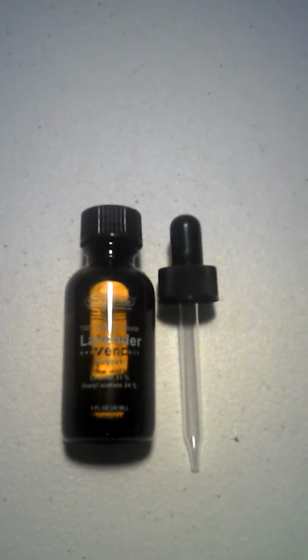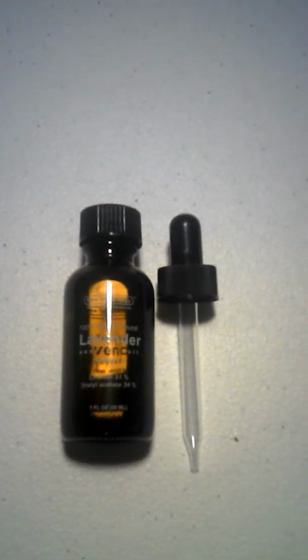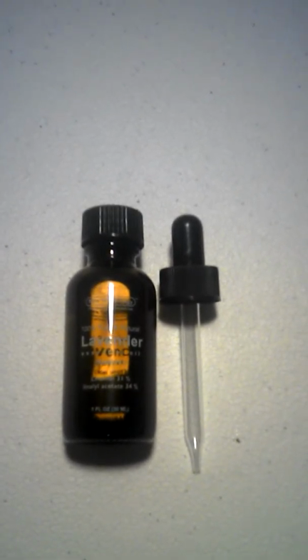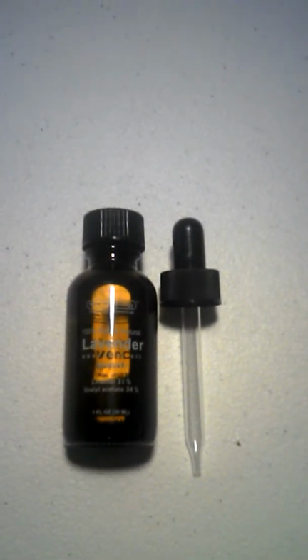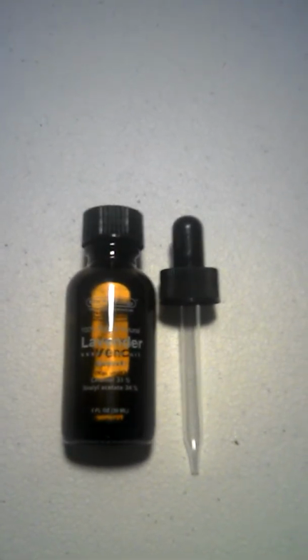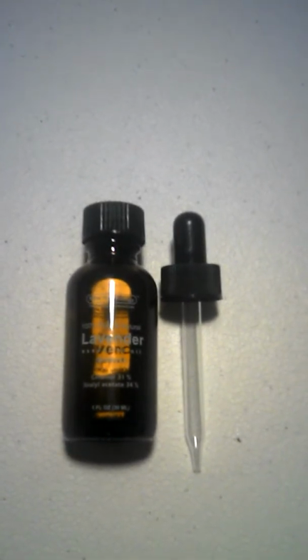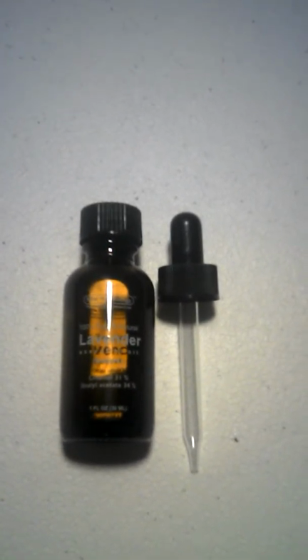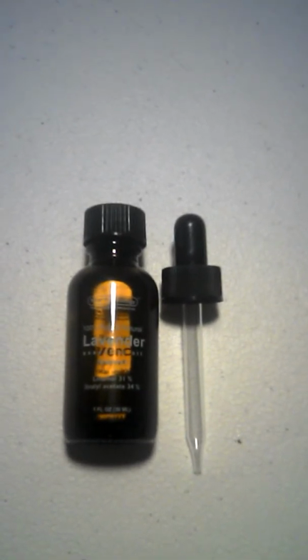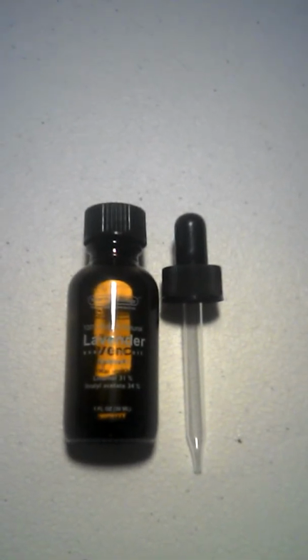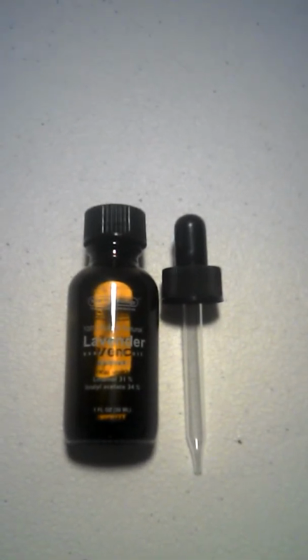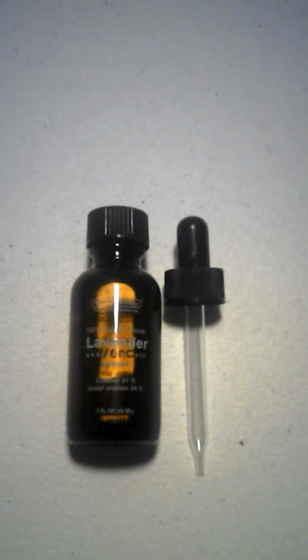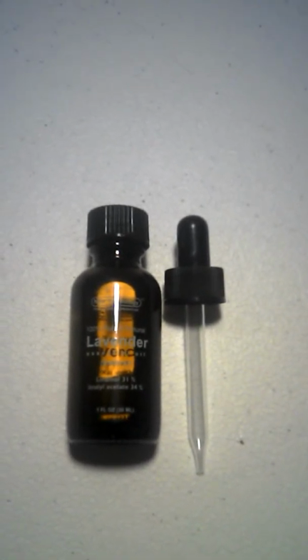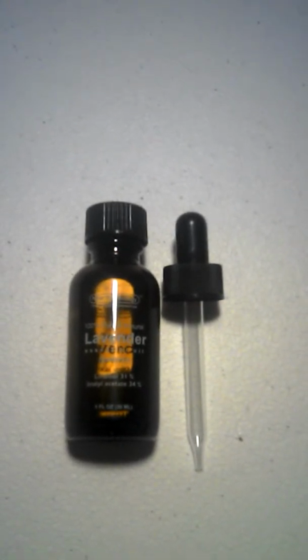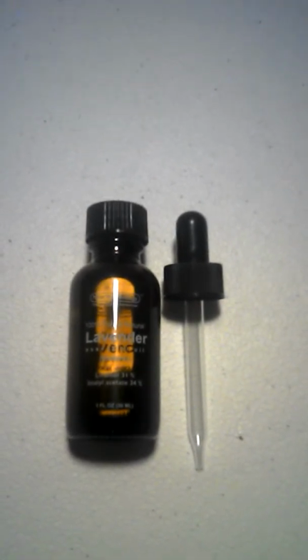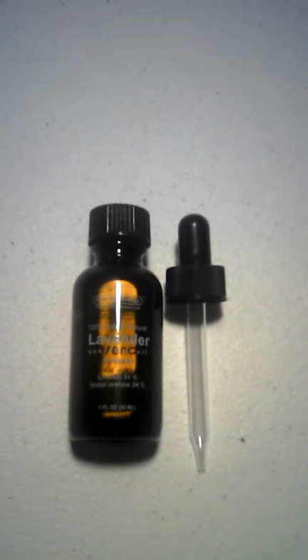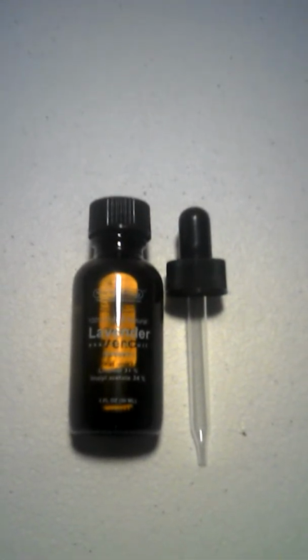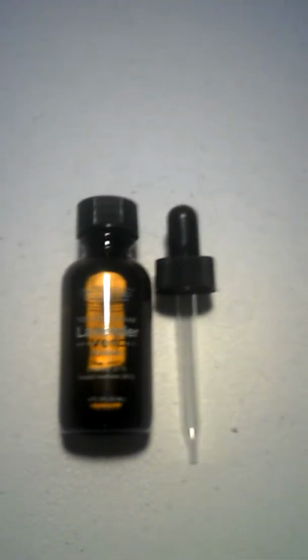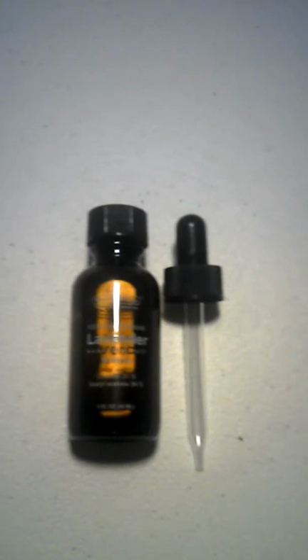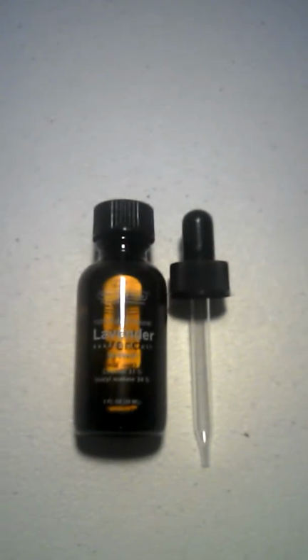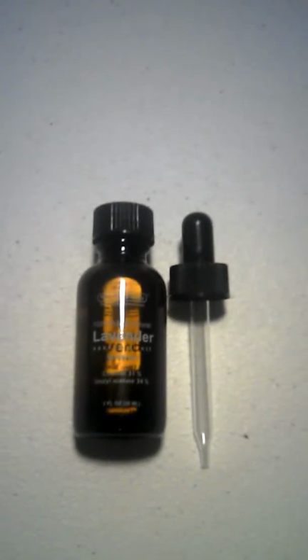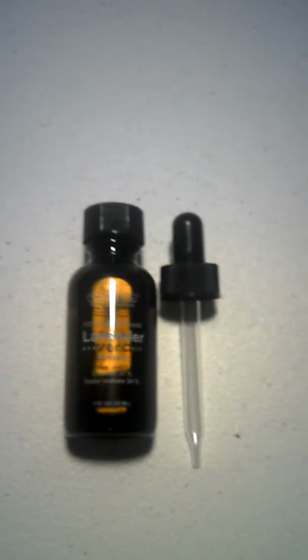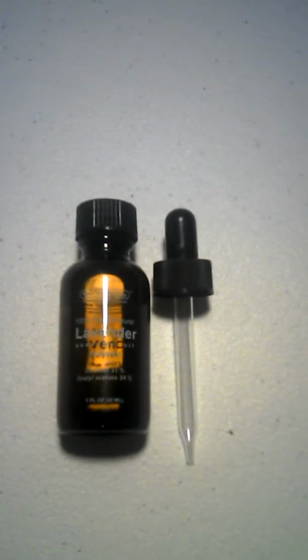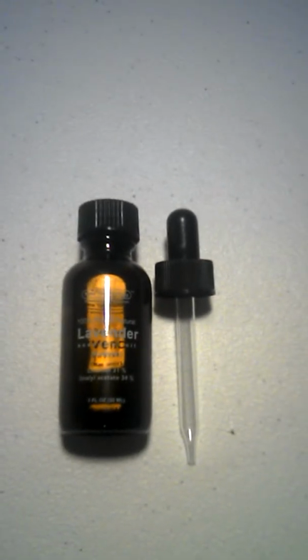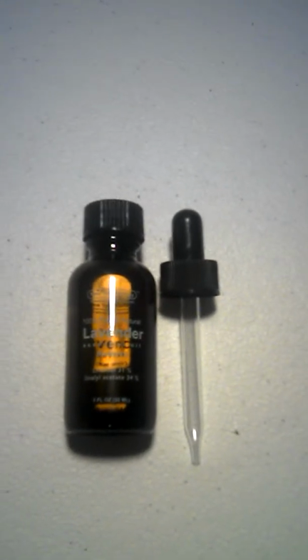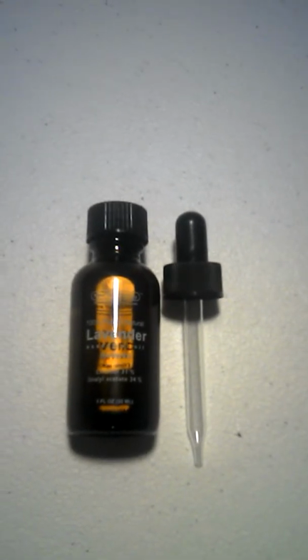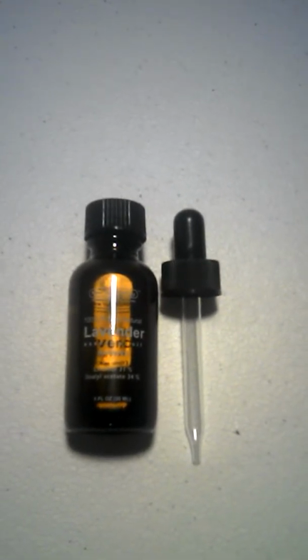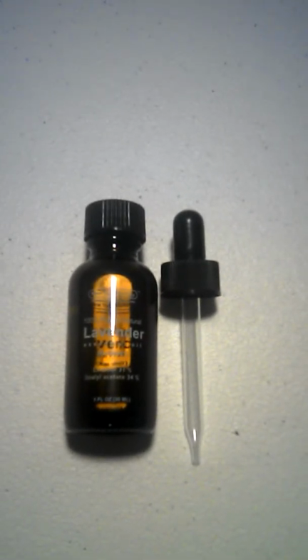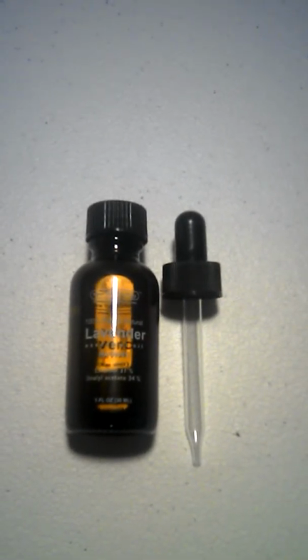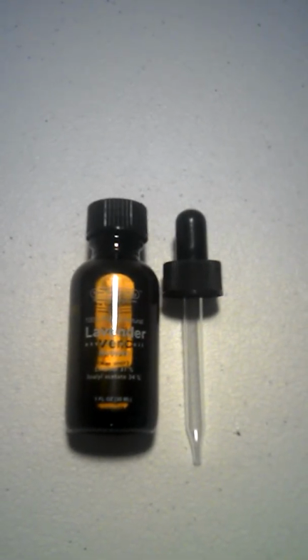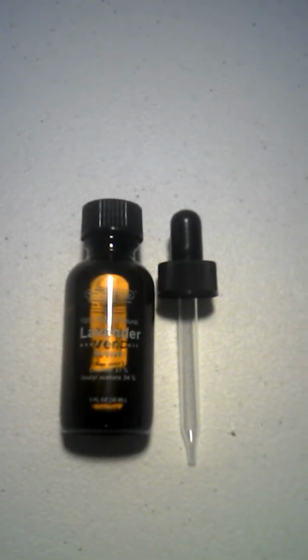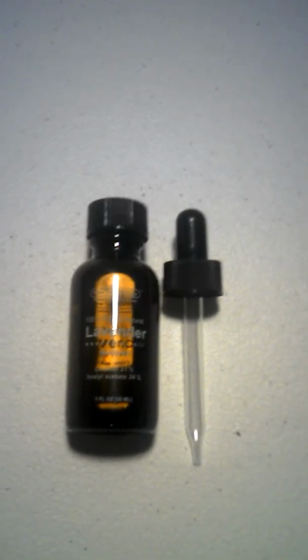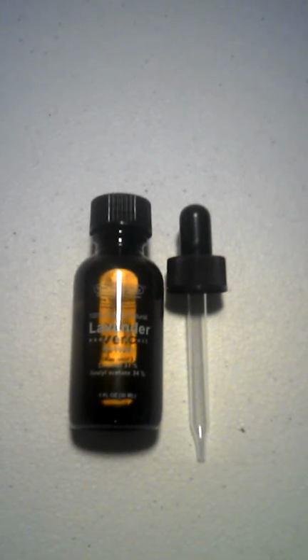You can use lavender oil to help with cramps — just rub it on the areas where it hurts.